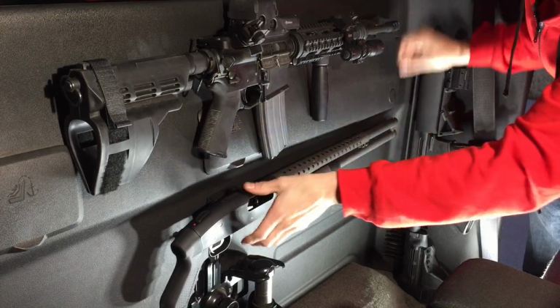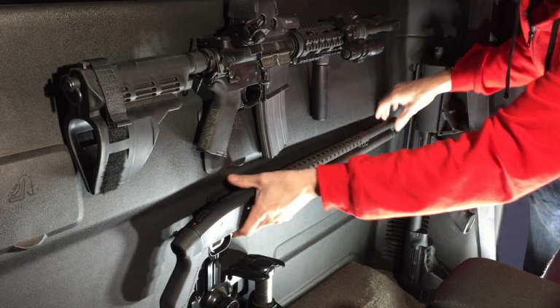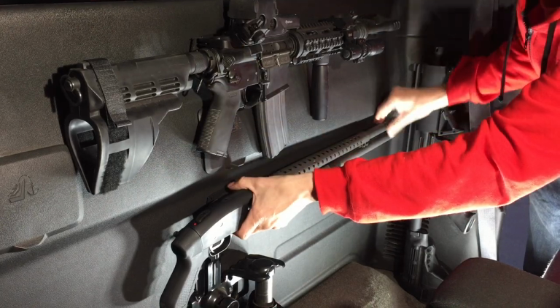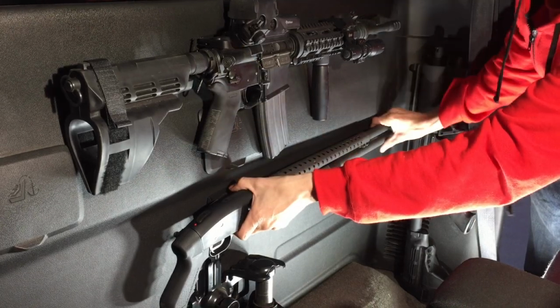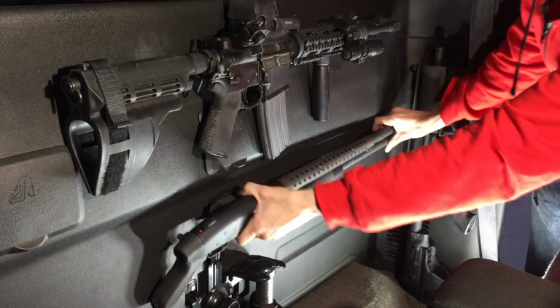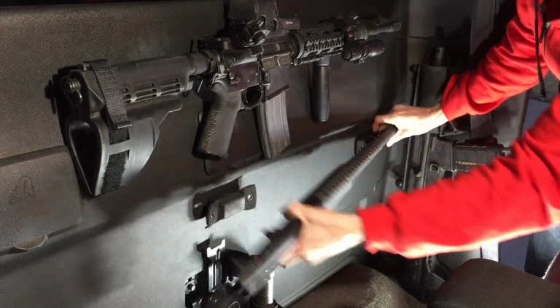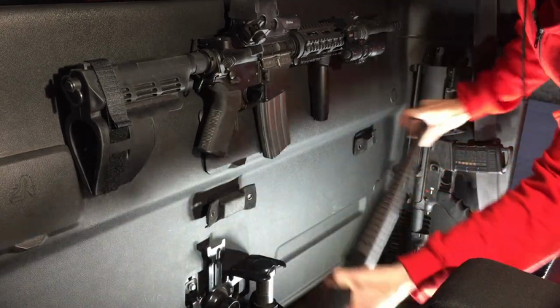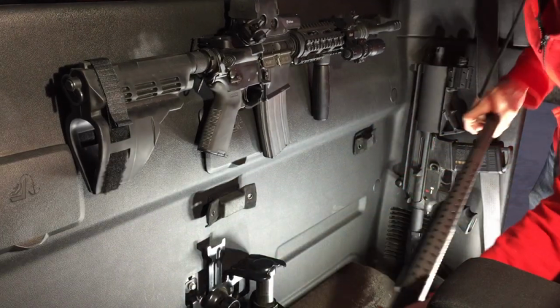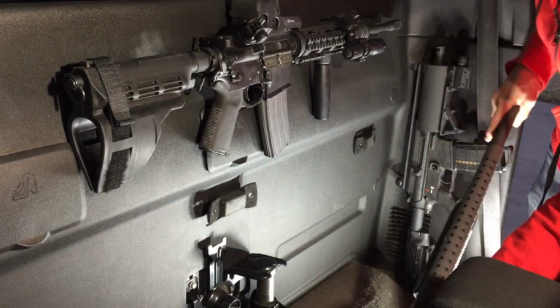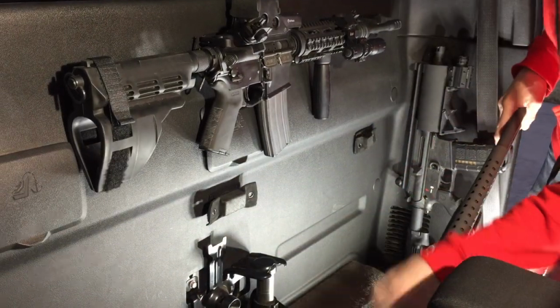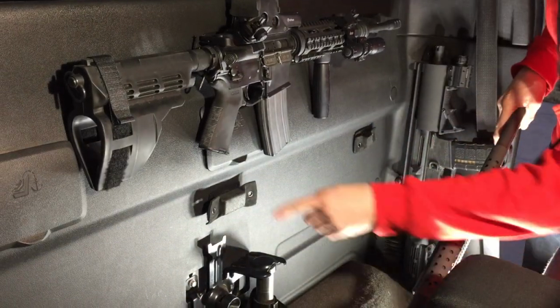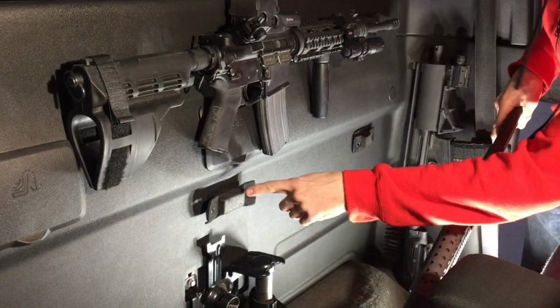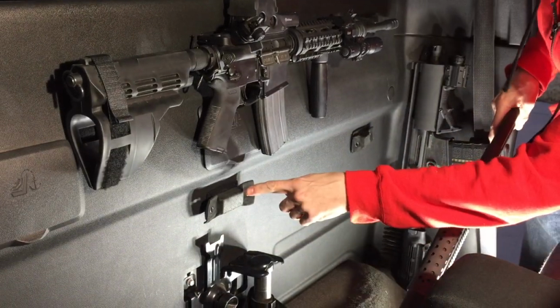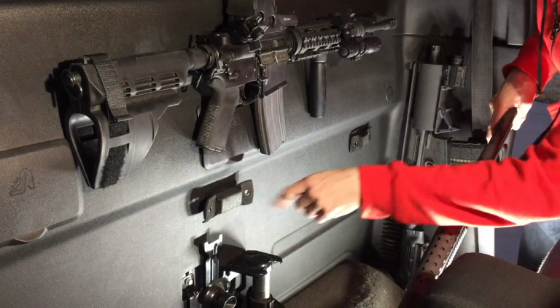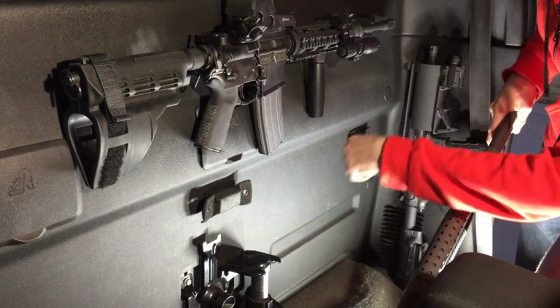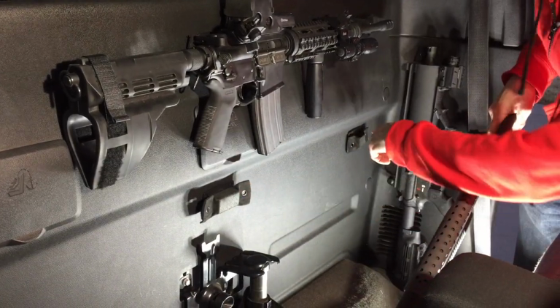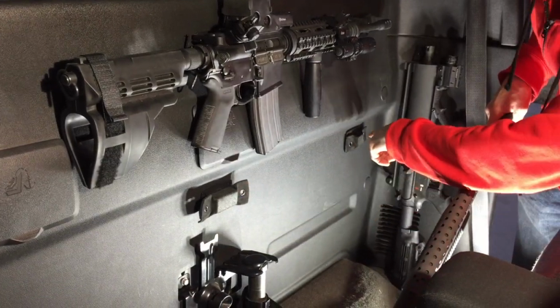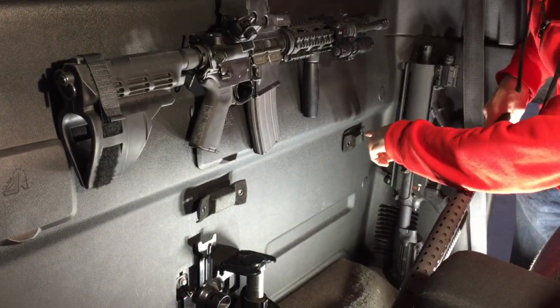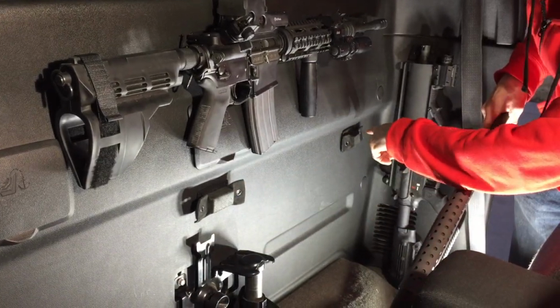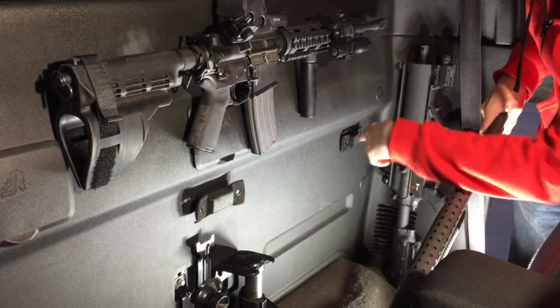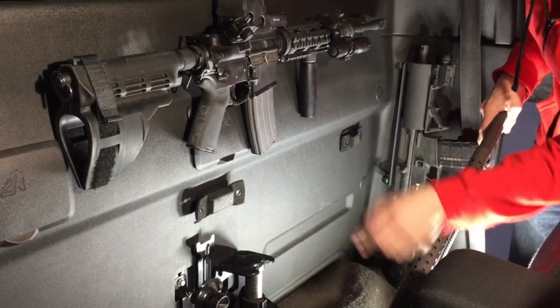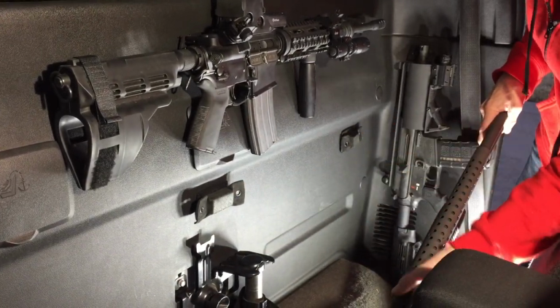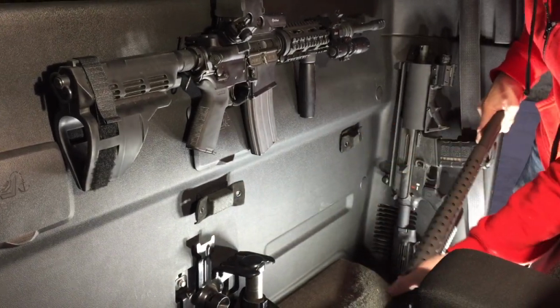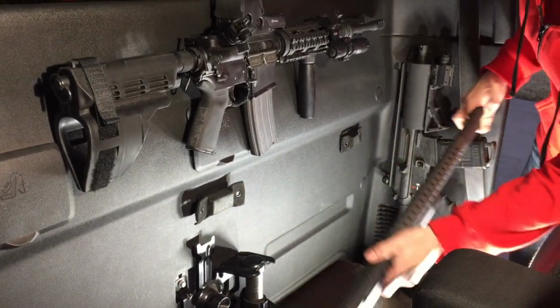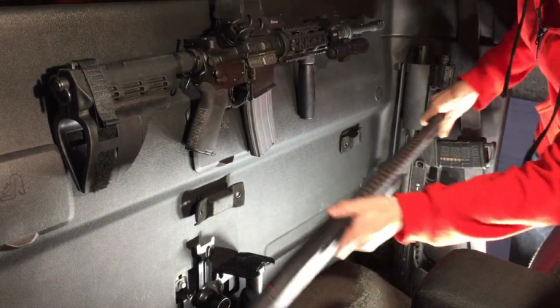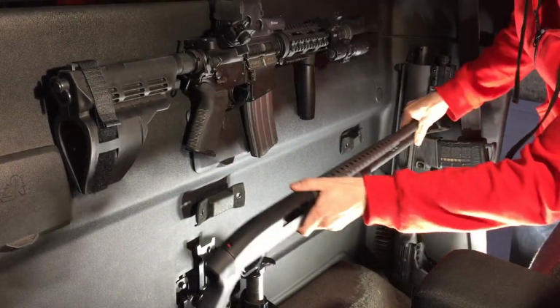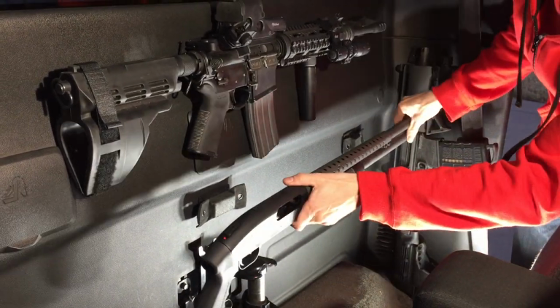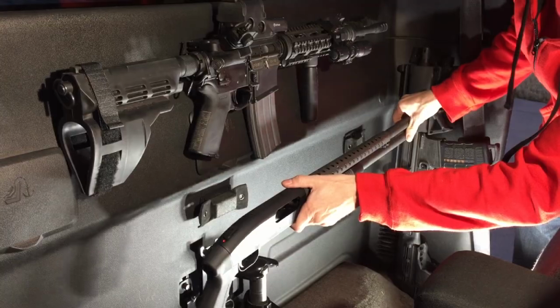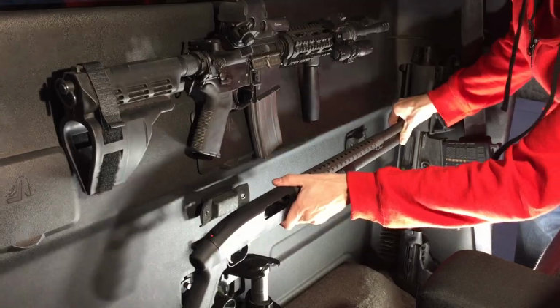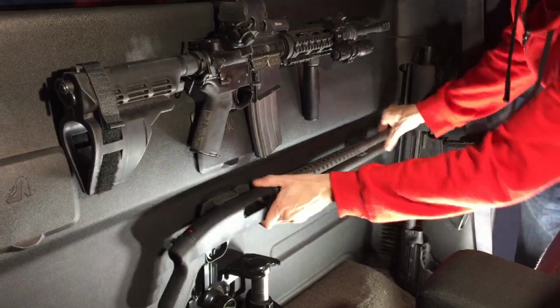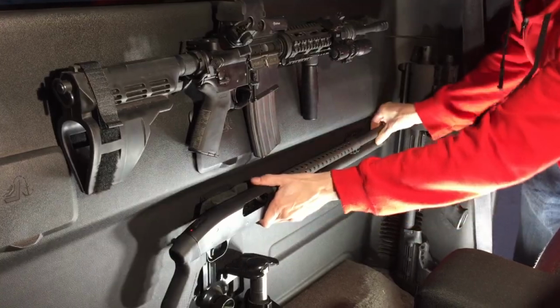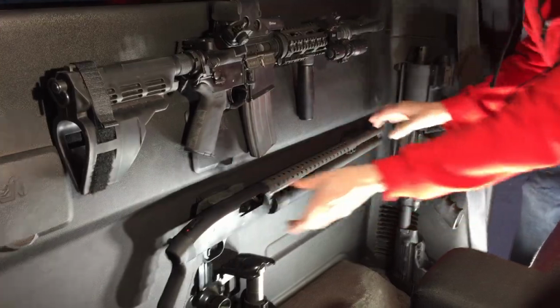Holding up this 12-gauge shotgun is also the Magbar XL and the standard Magbar with our screwless mounting plates.